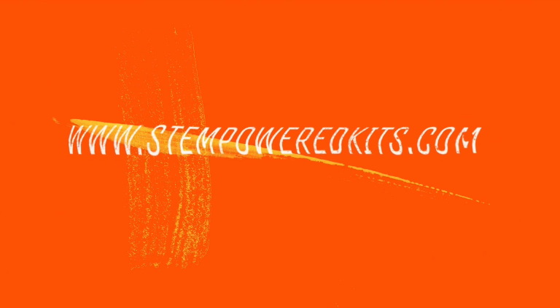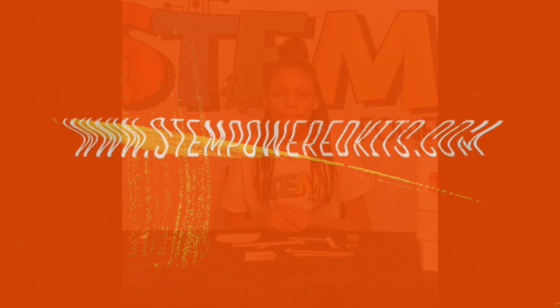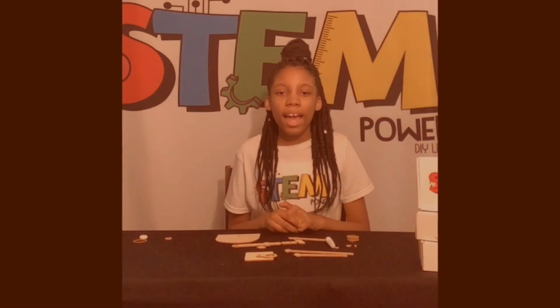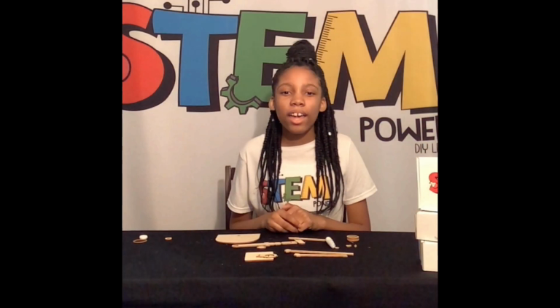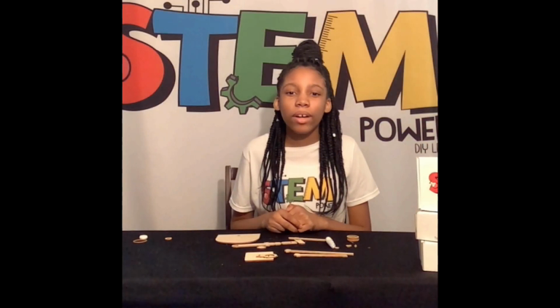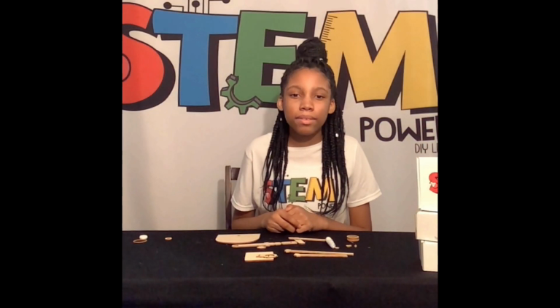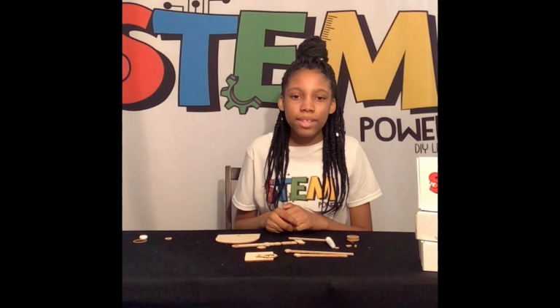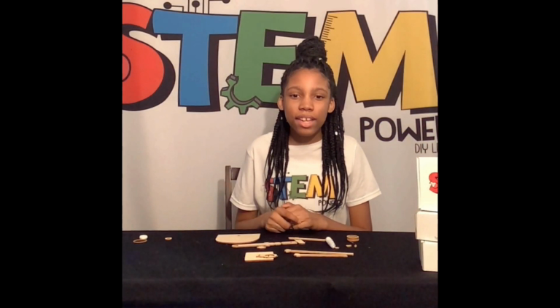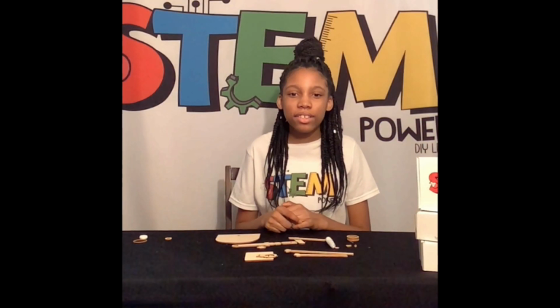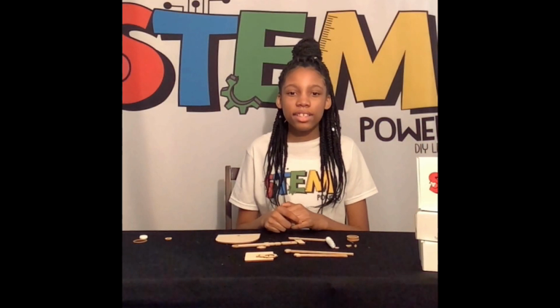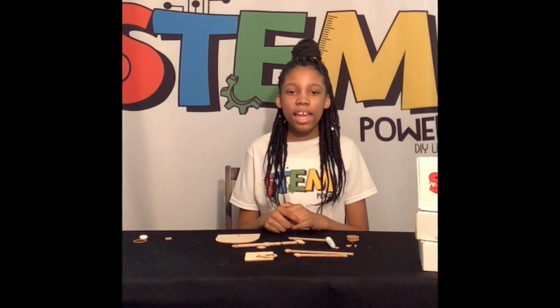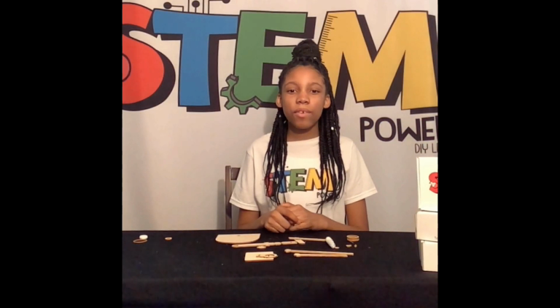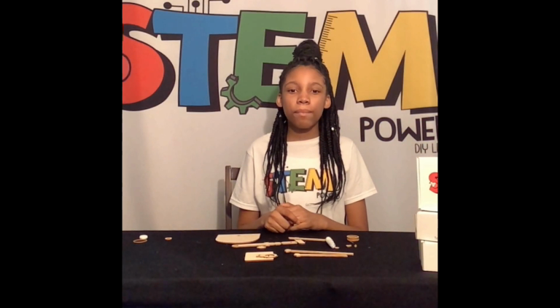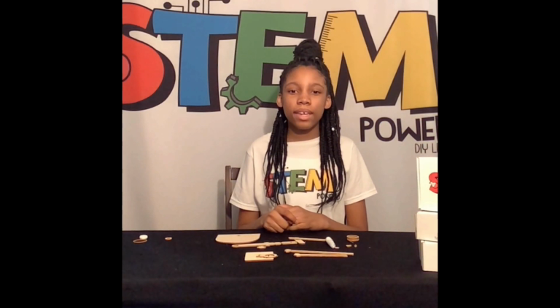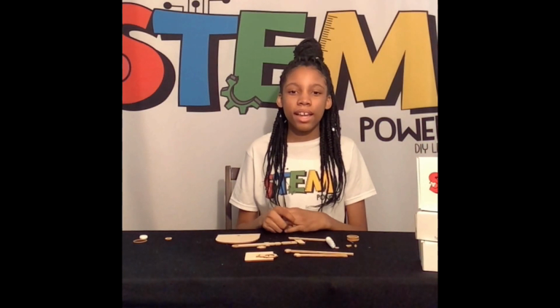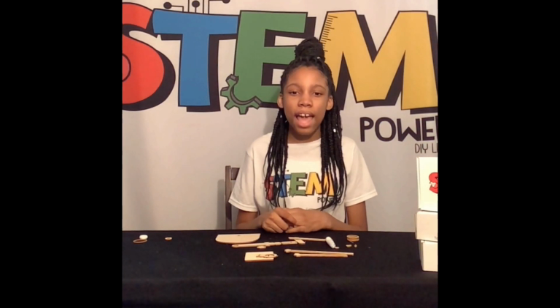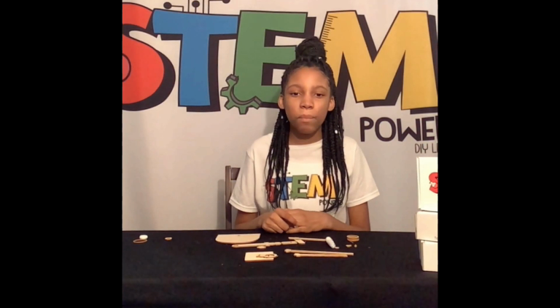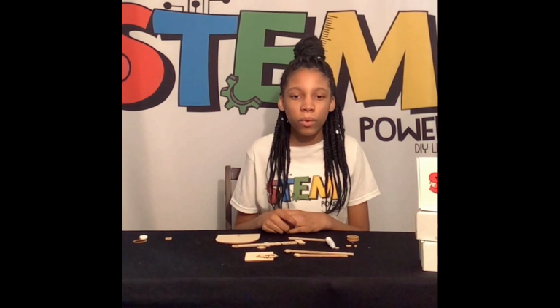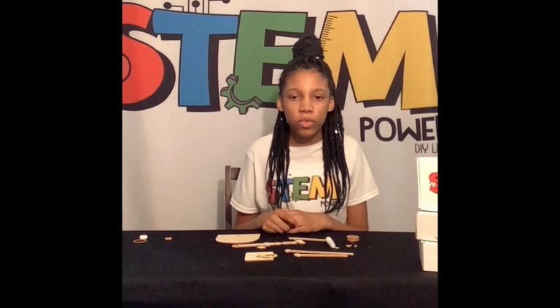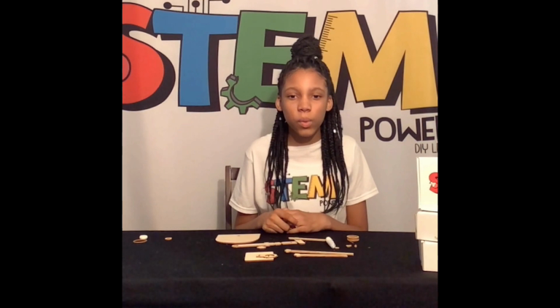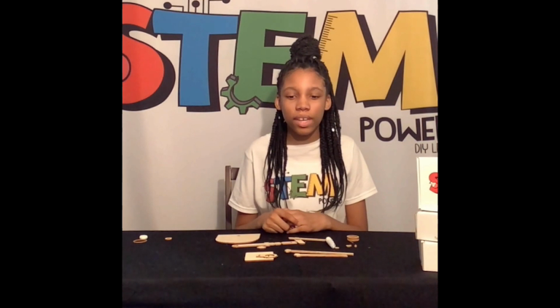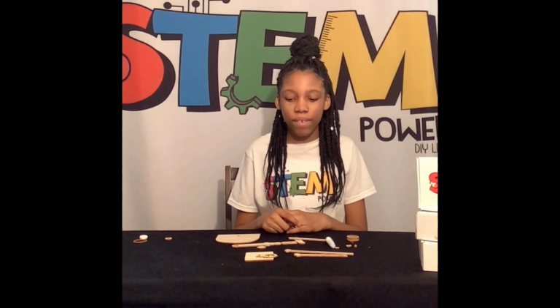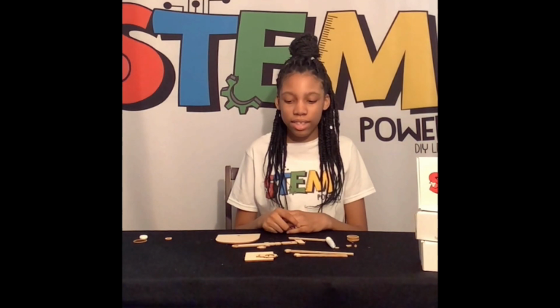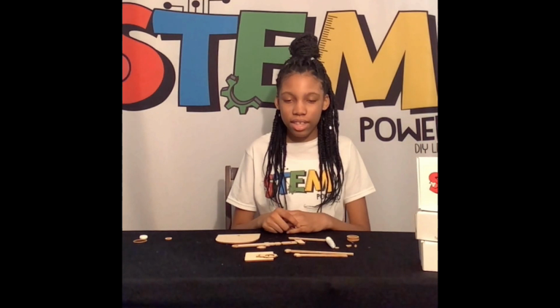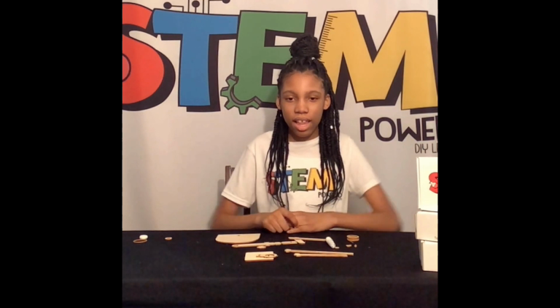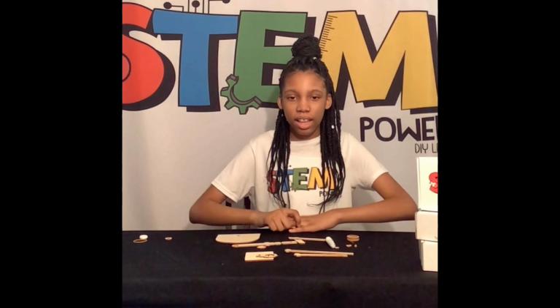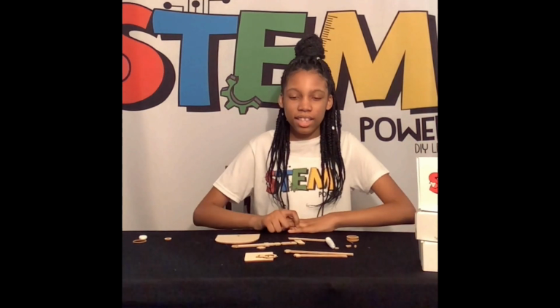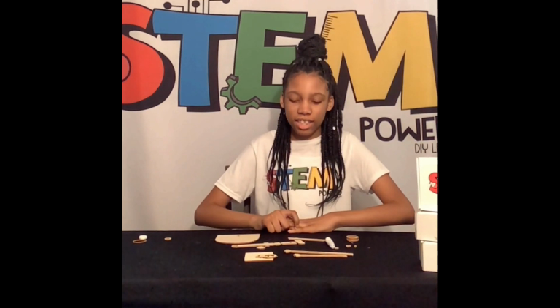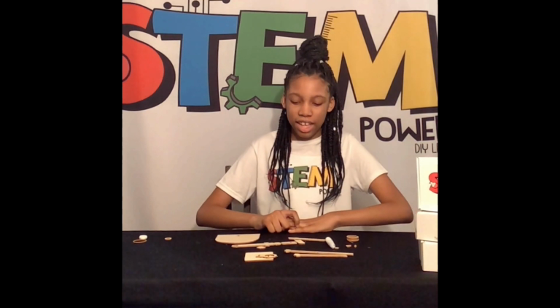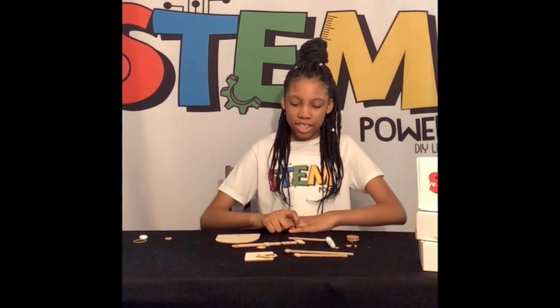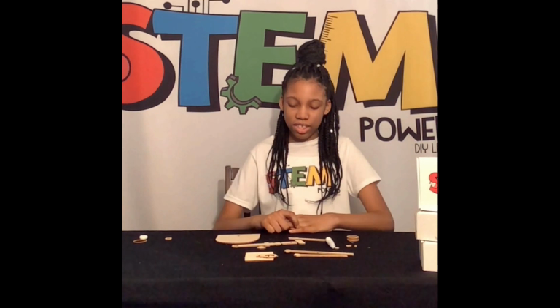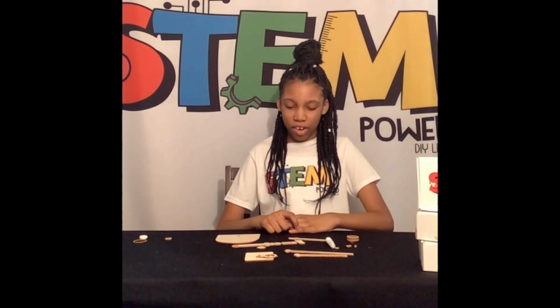Hi, and welcome to my channel. Today we are making a catapult shooting device. Let's get started.